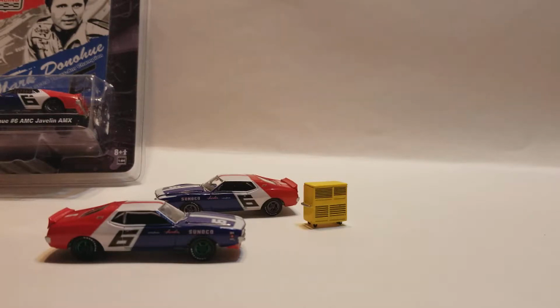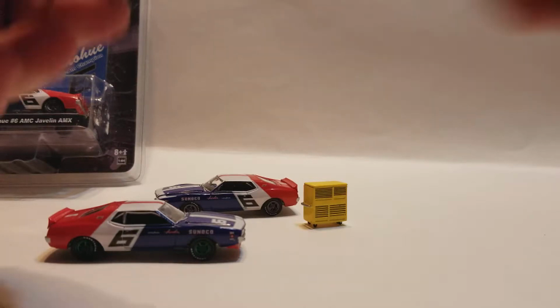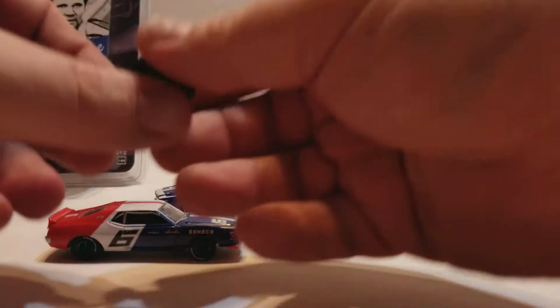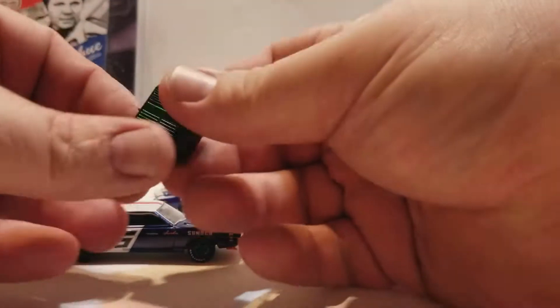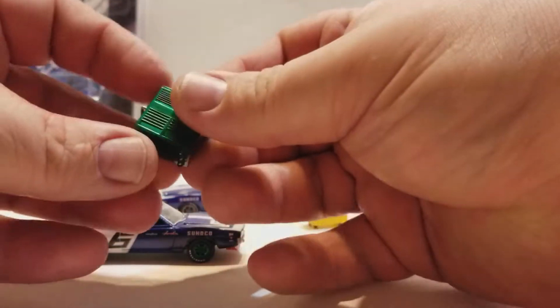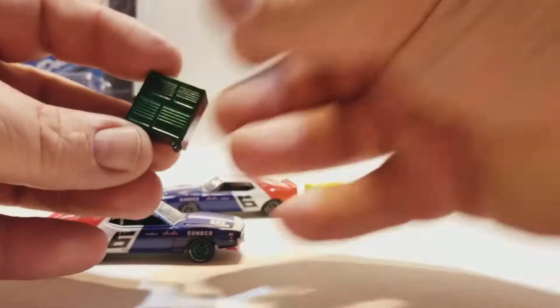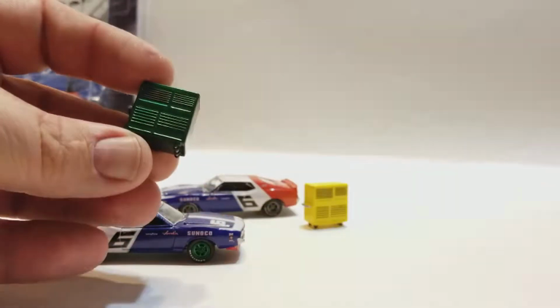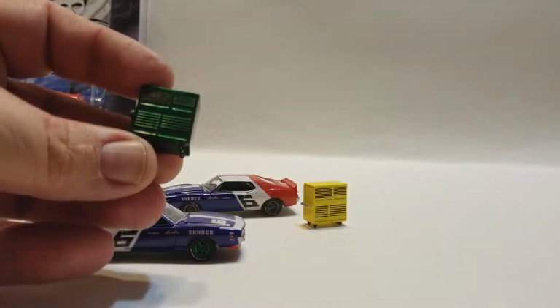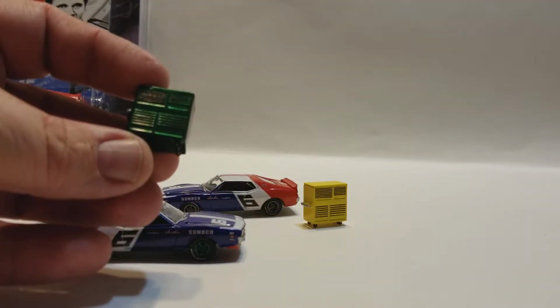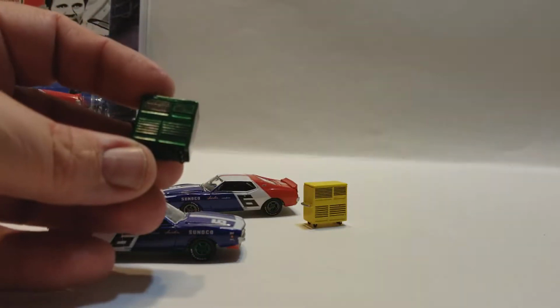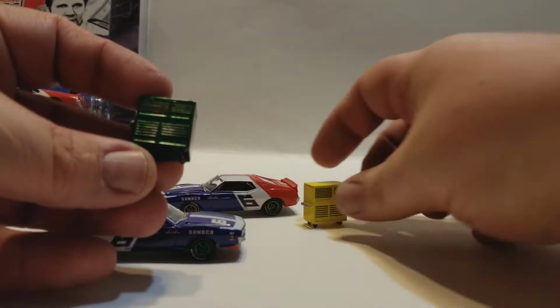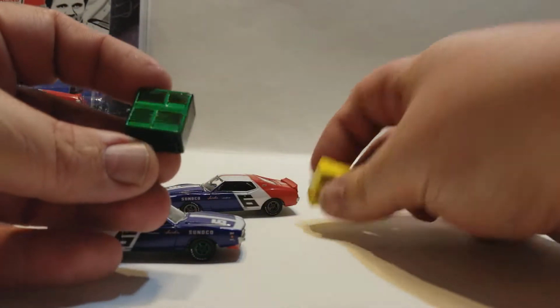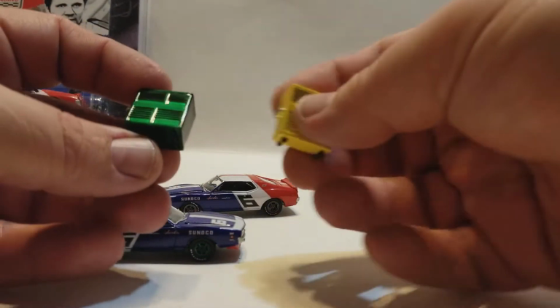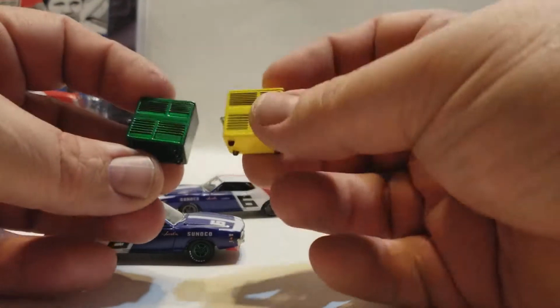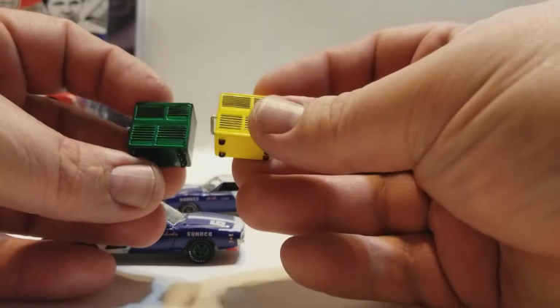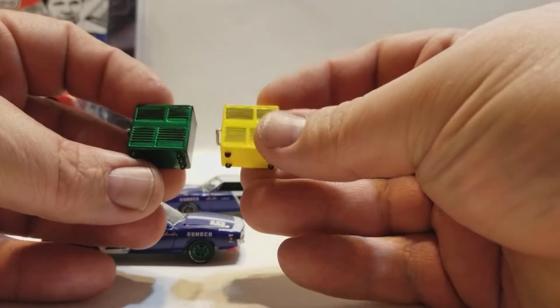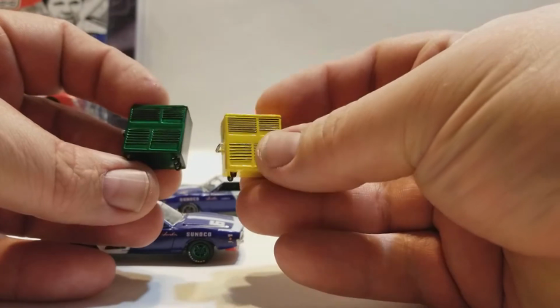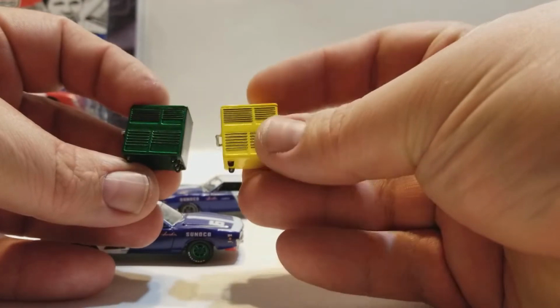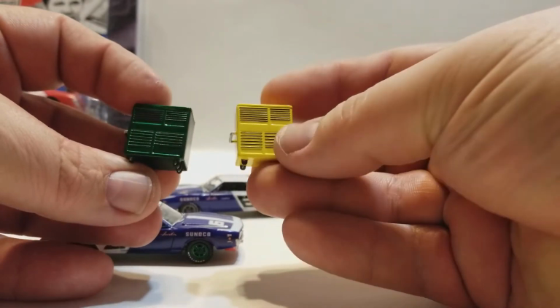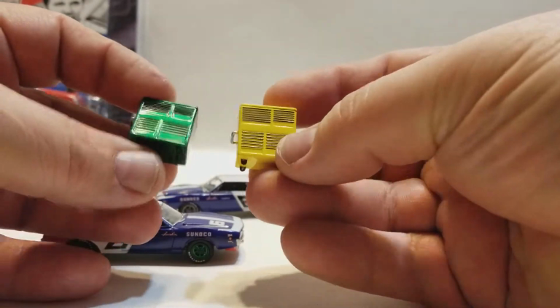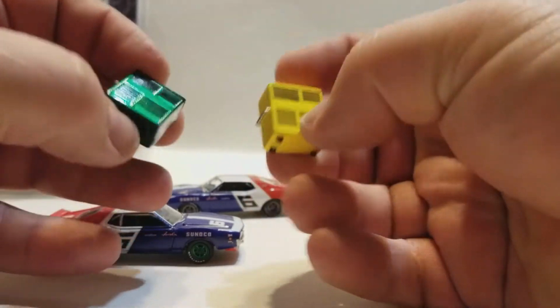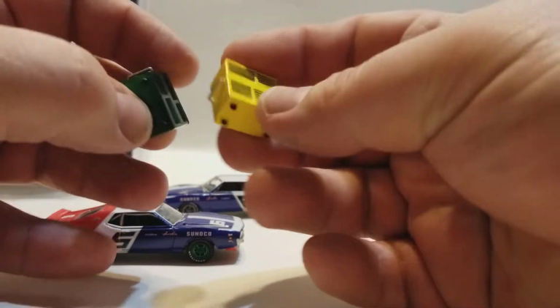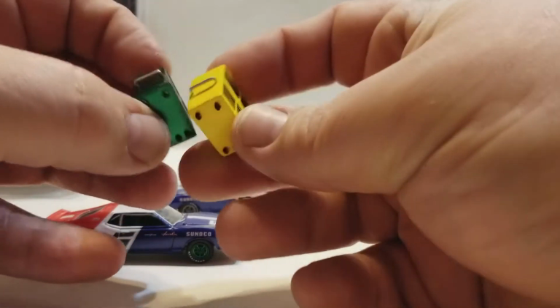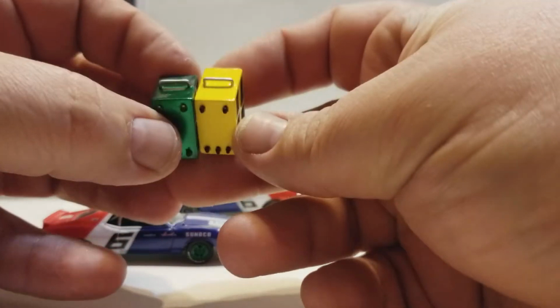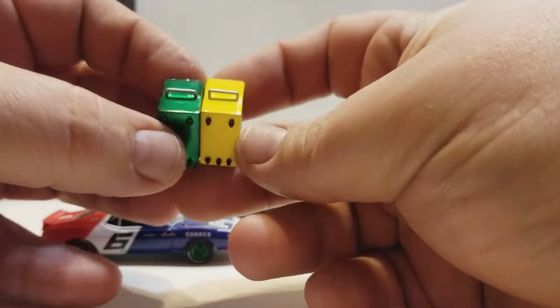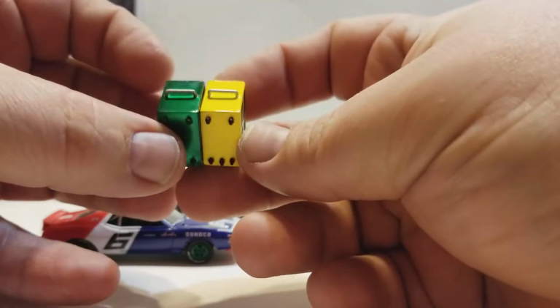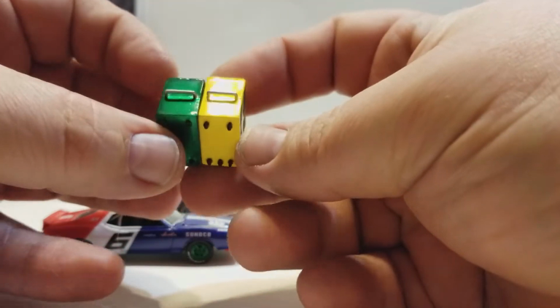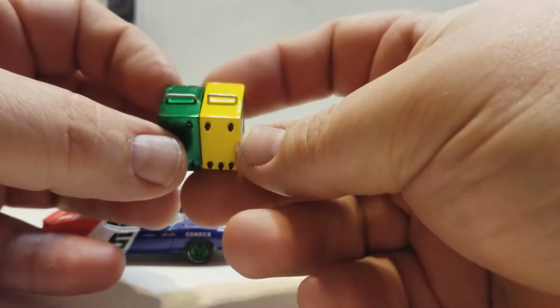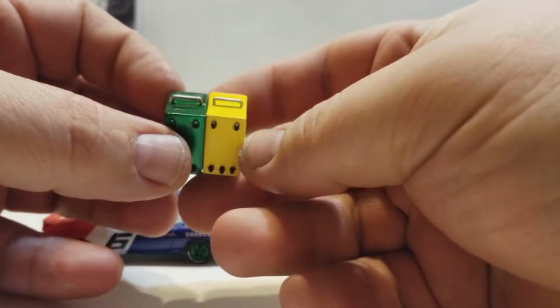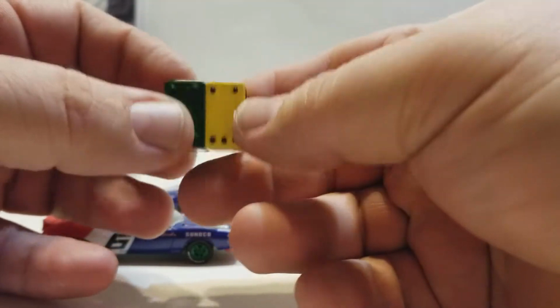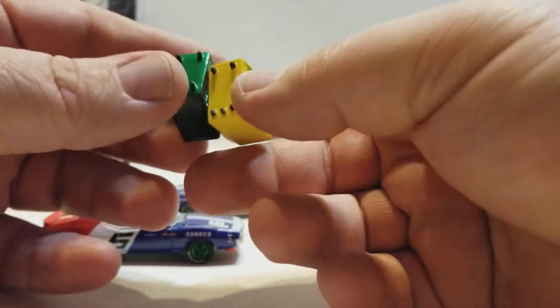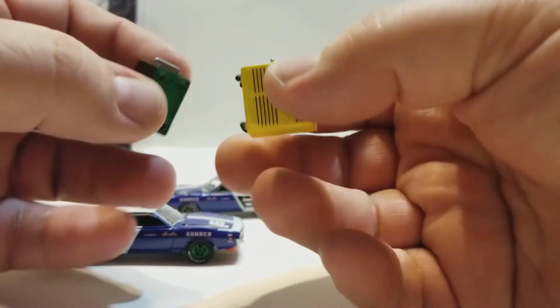This one comes with a cool little toolbox. One's yellow, and then one is in the Emerald Green, which is pretty cool.